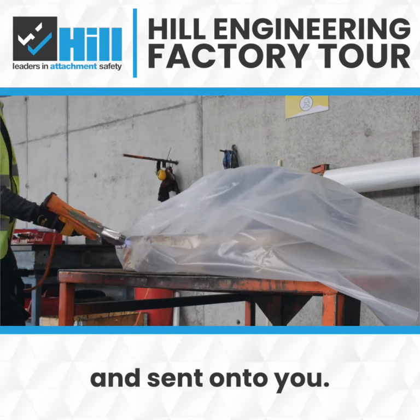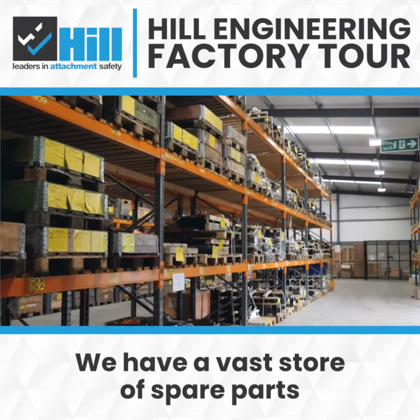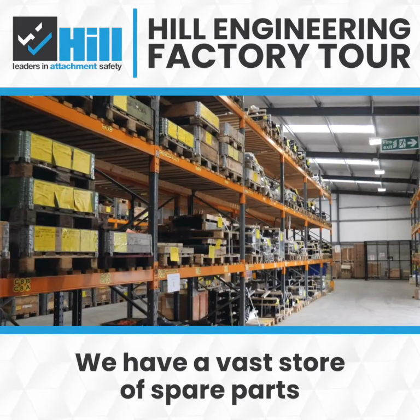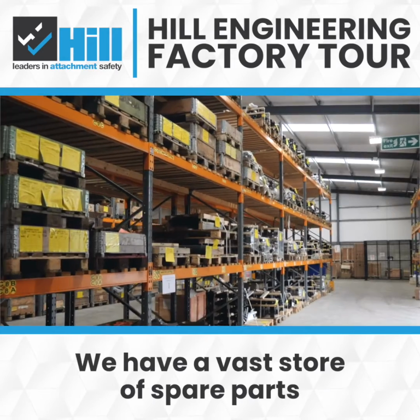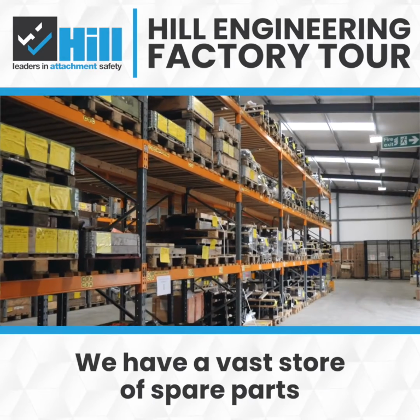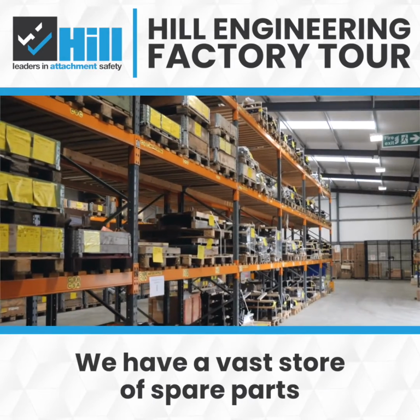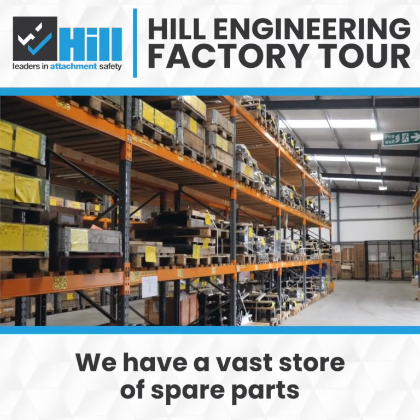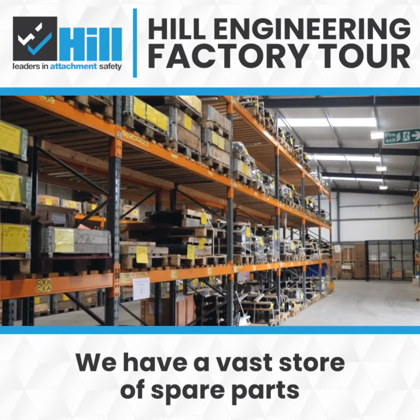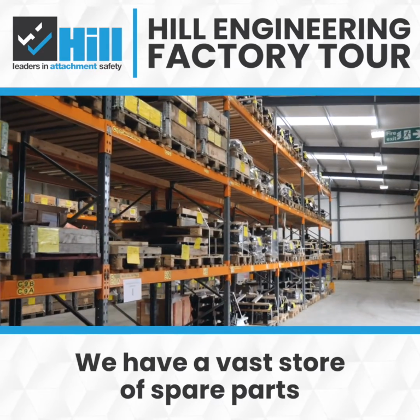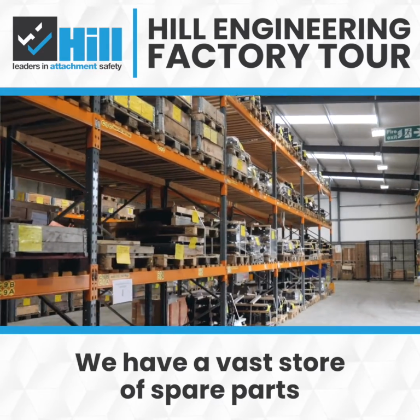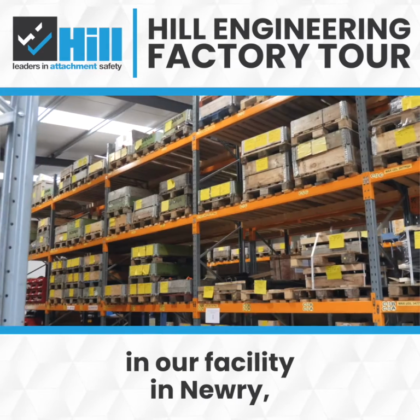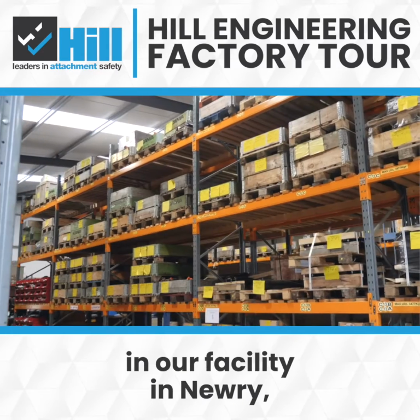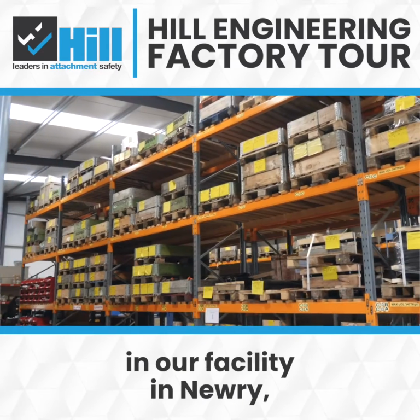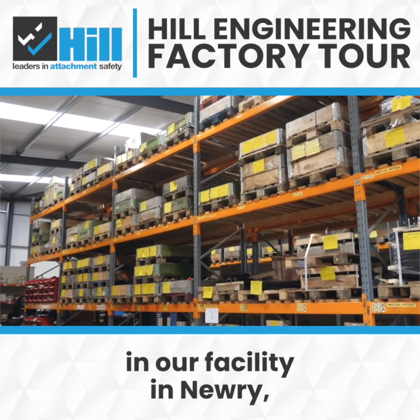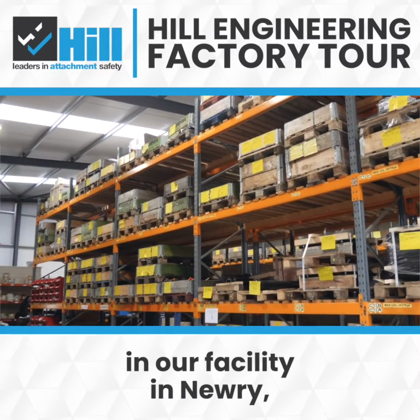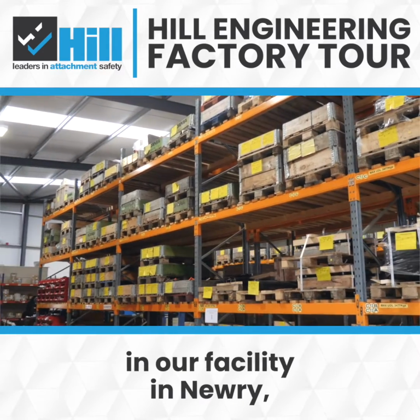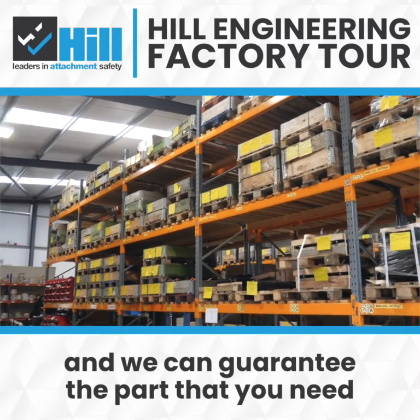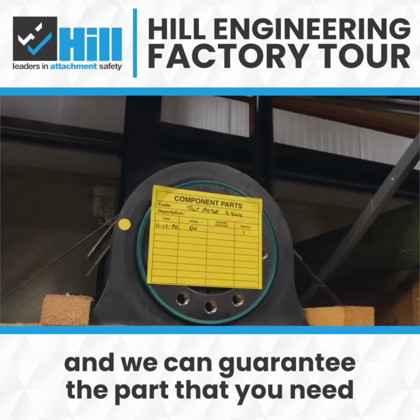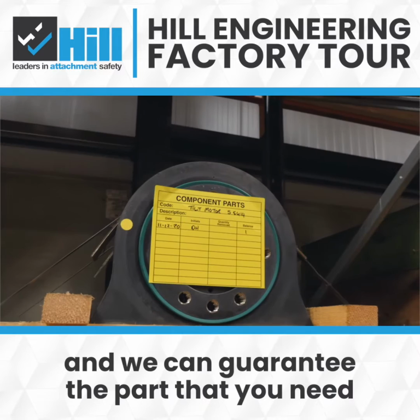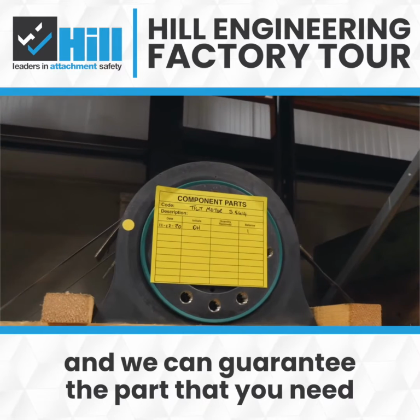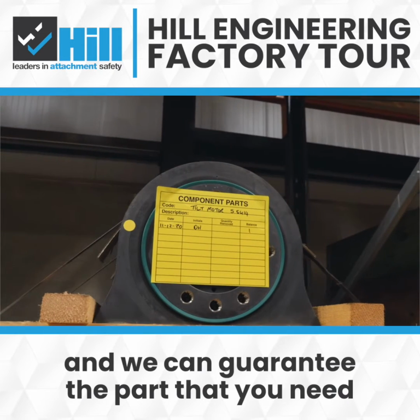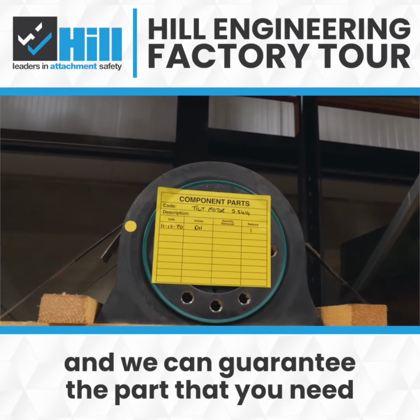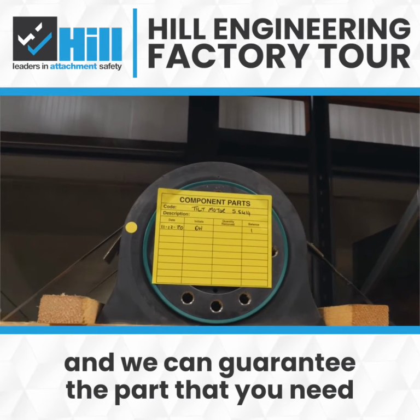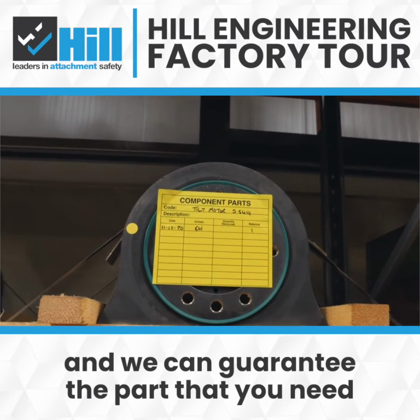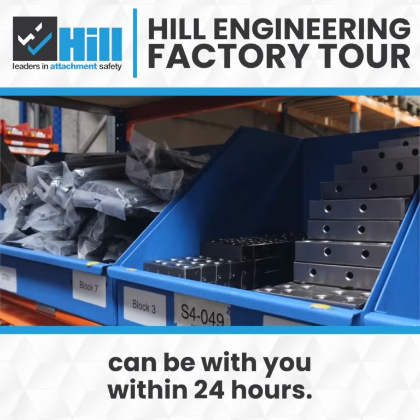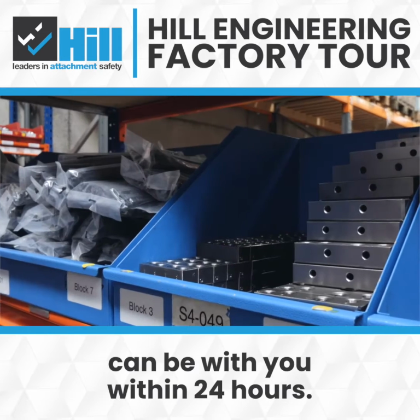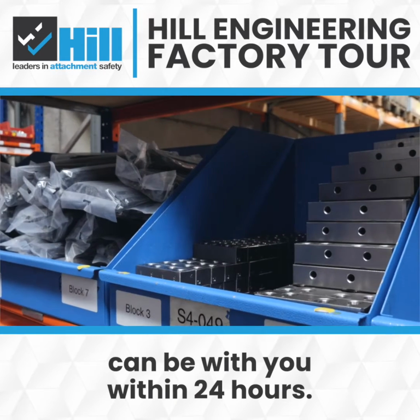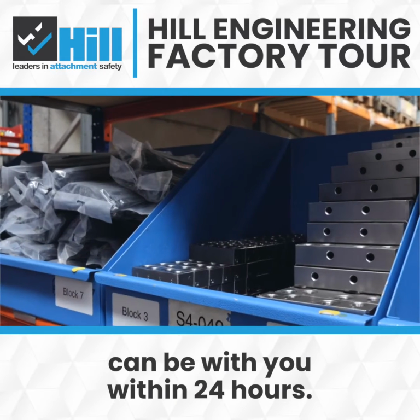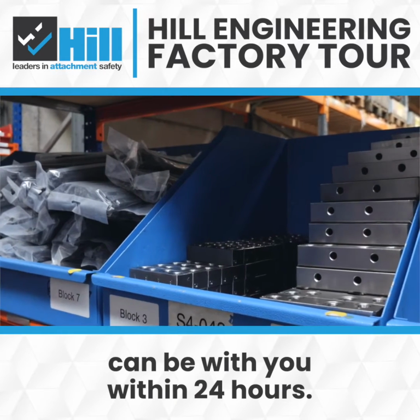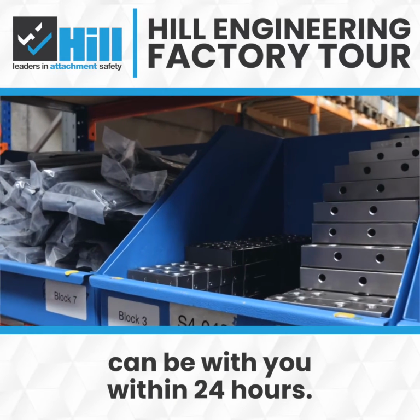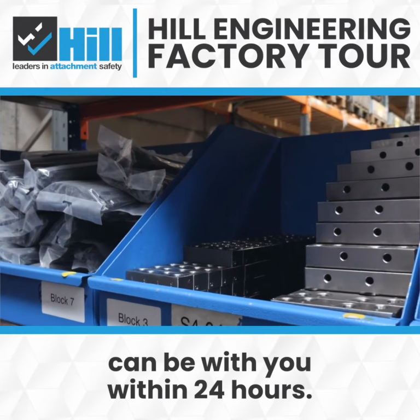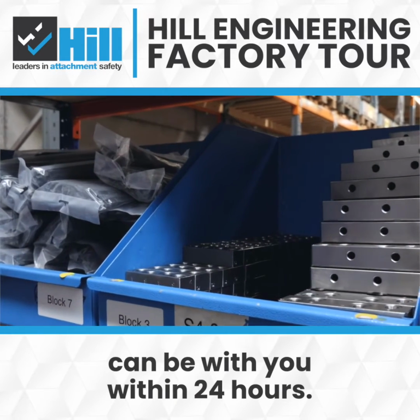We have a vast store of spare parts in our facility in Newry and we can guarantee the part that you need can be with you within 24 hours.